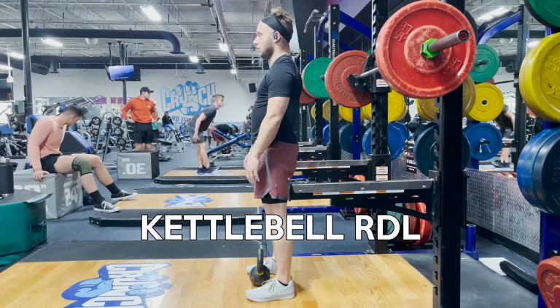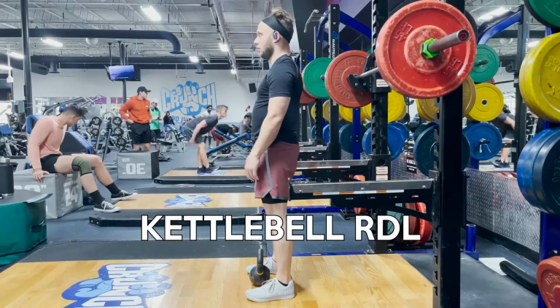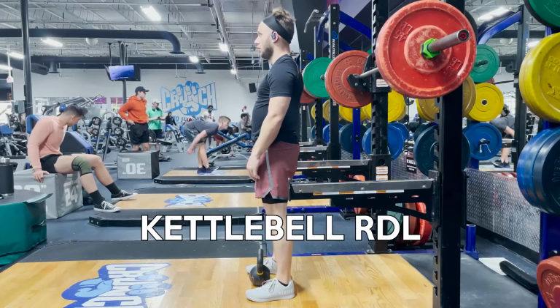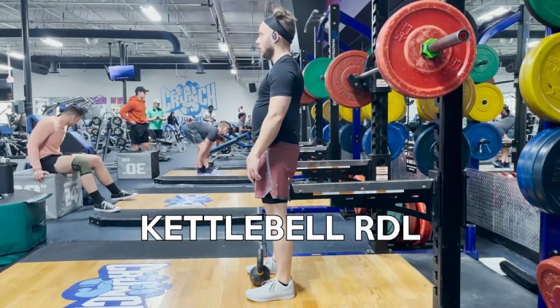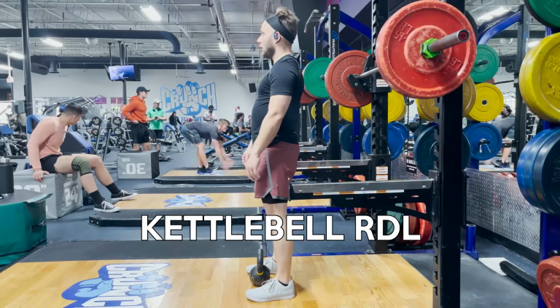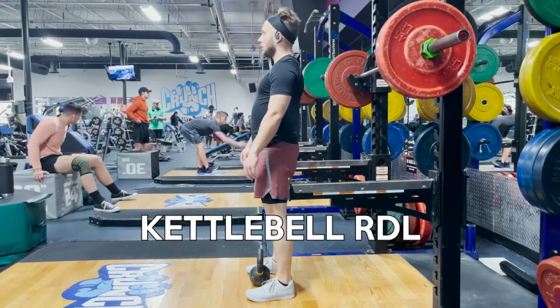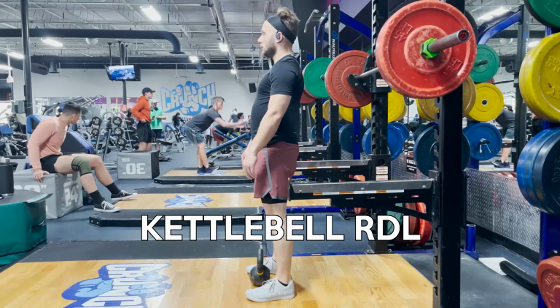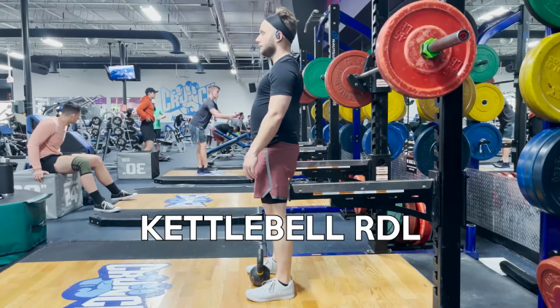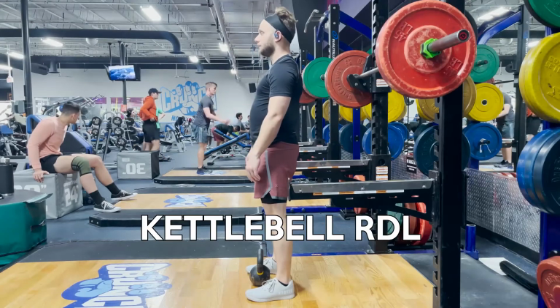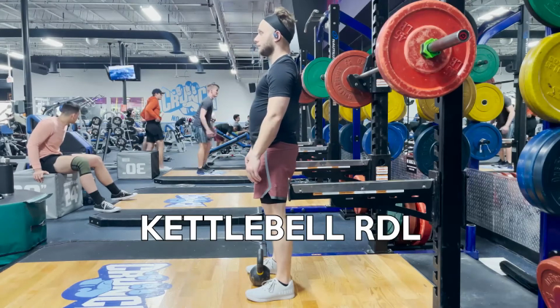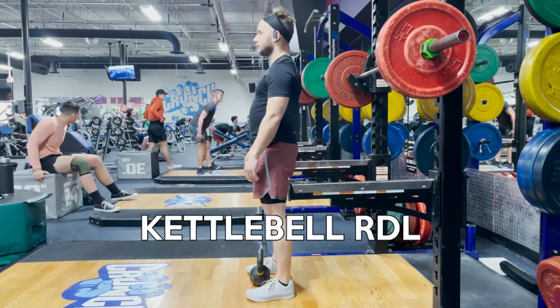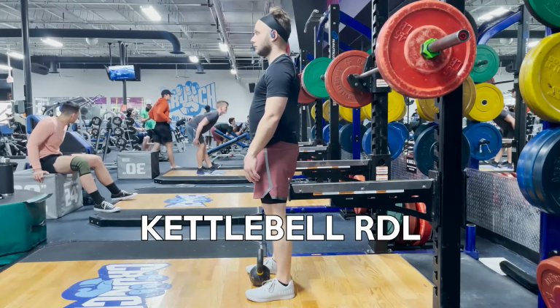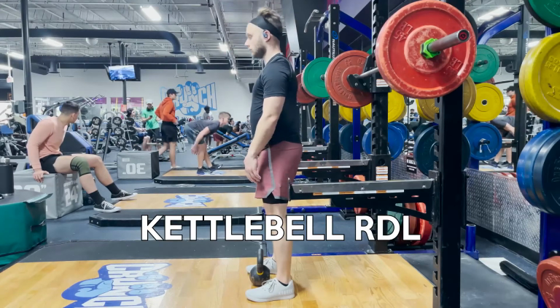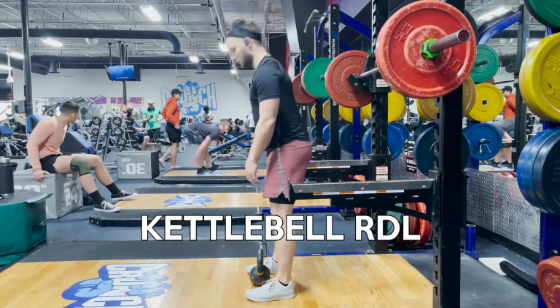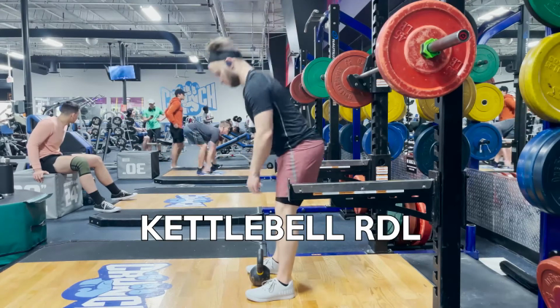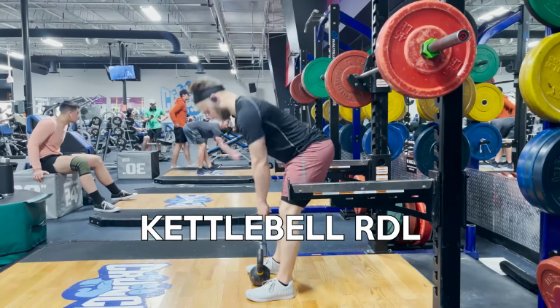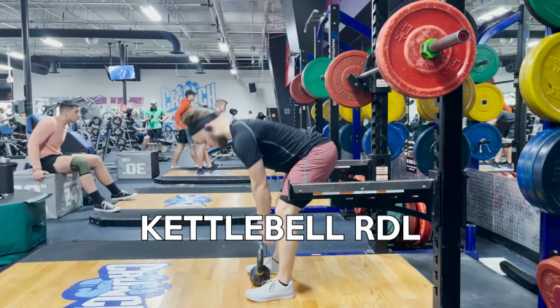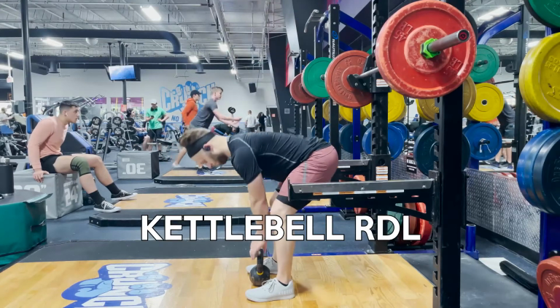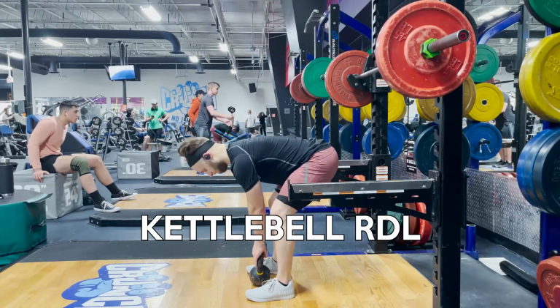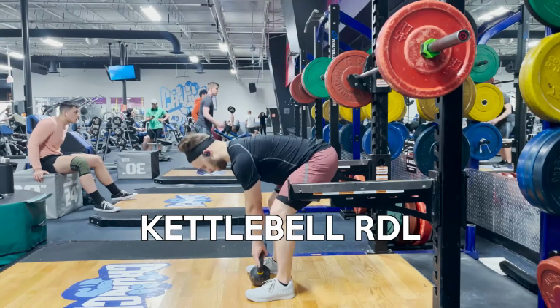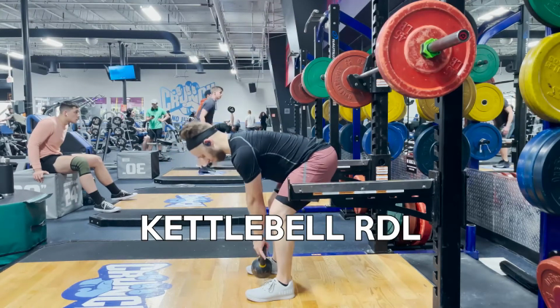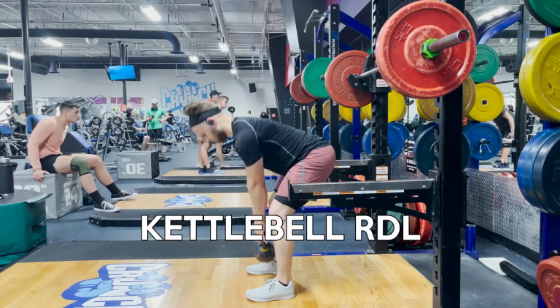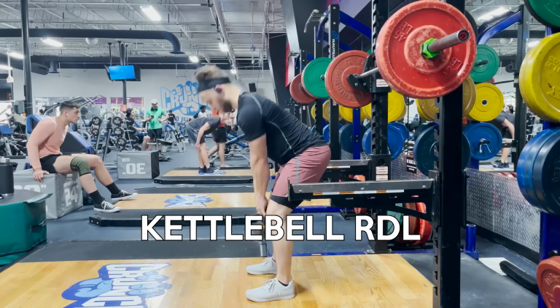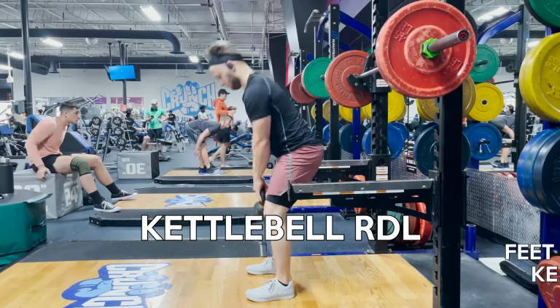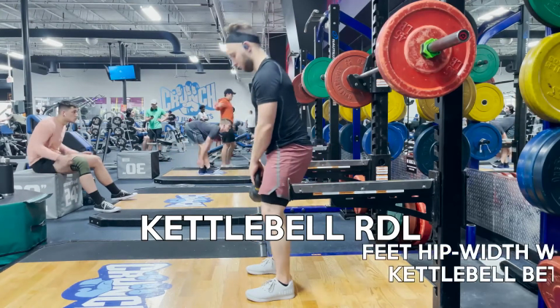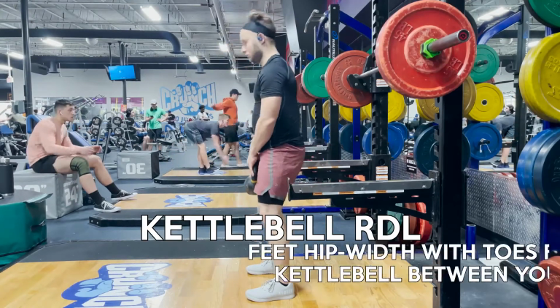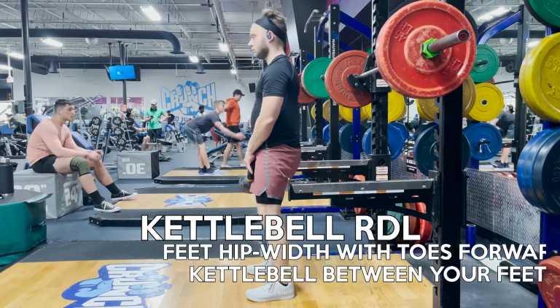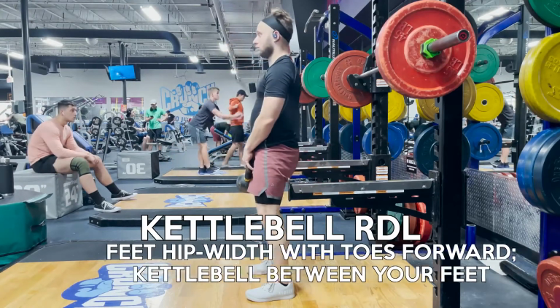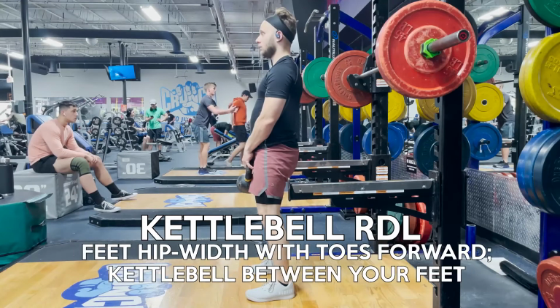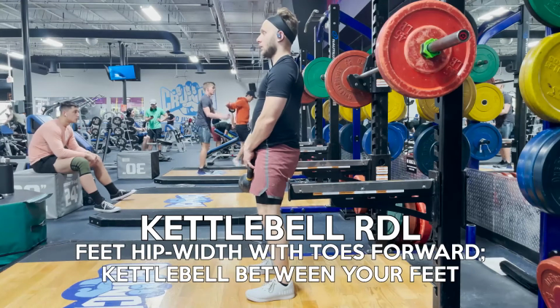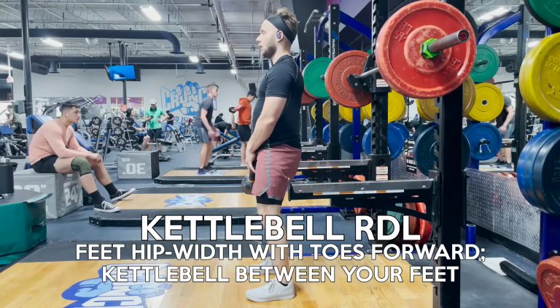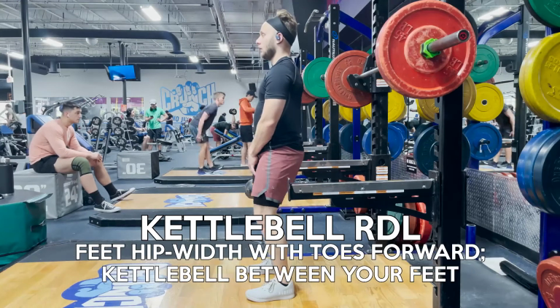What is up everyone? In this video, we're going to be covering the kettlebell RDL.